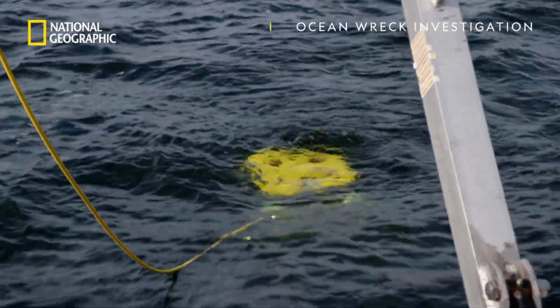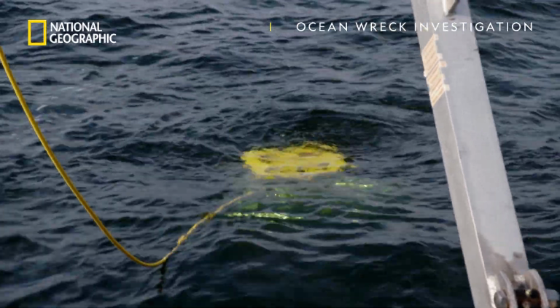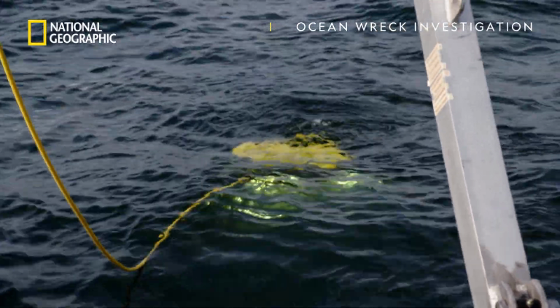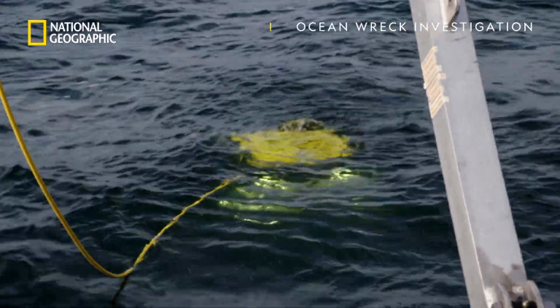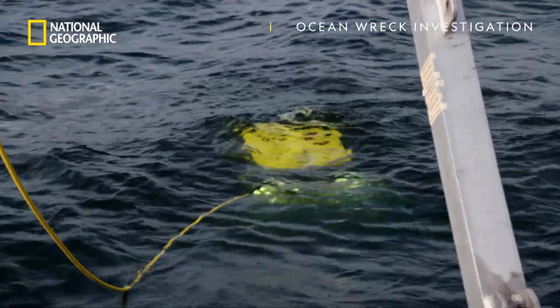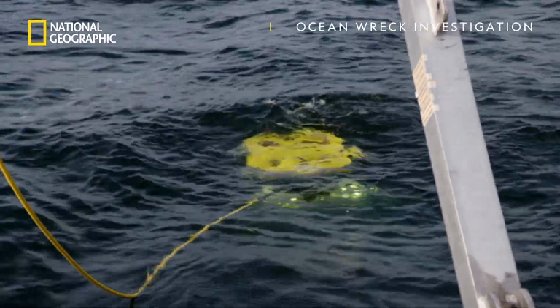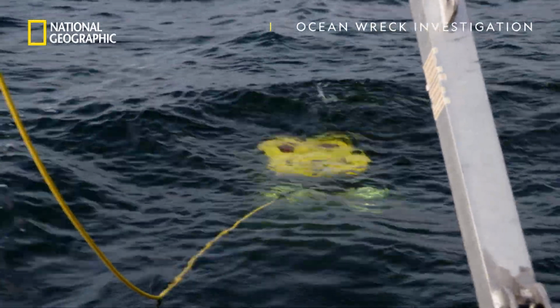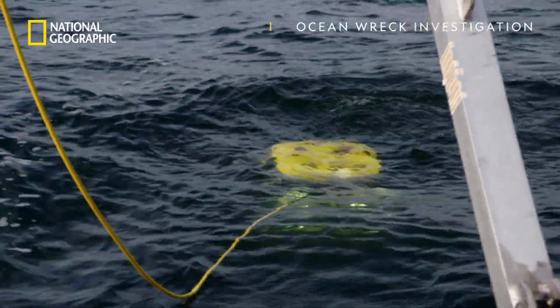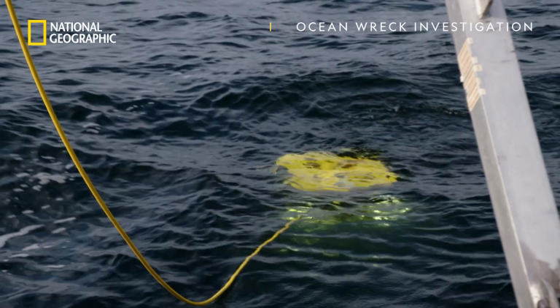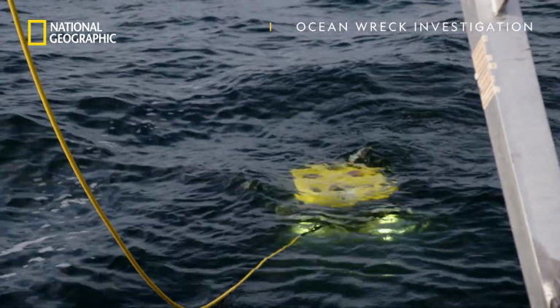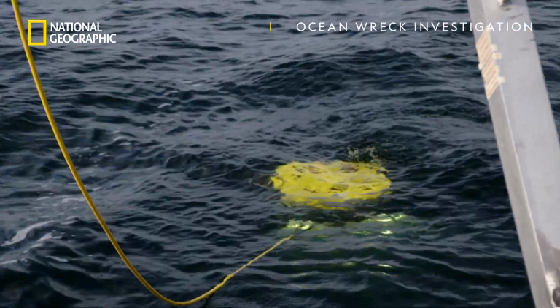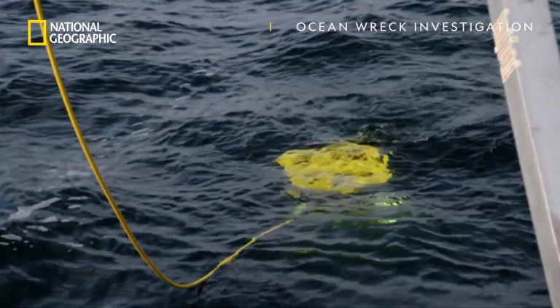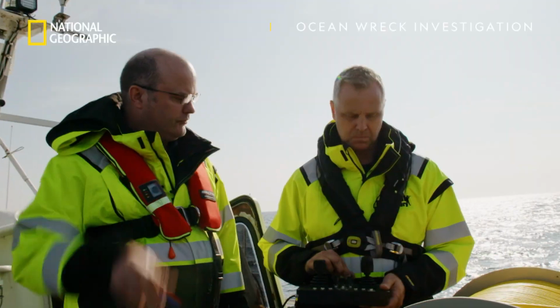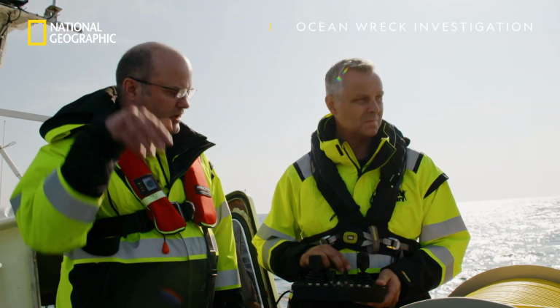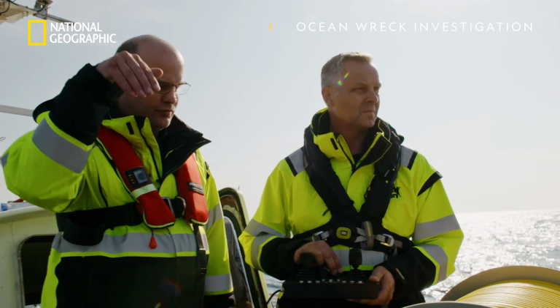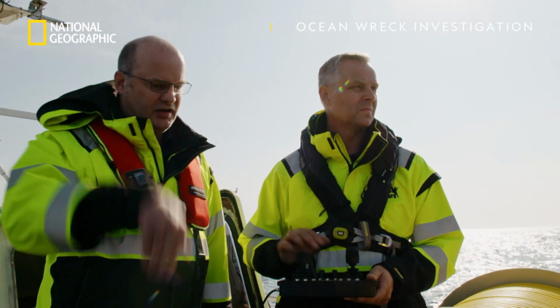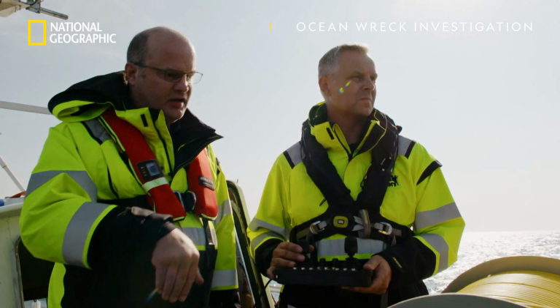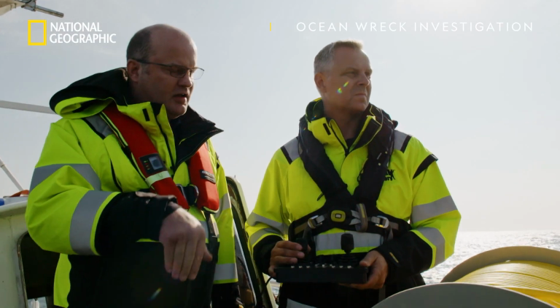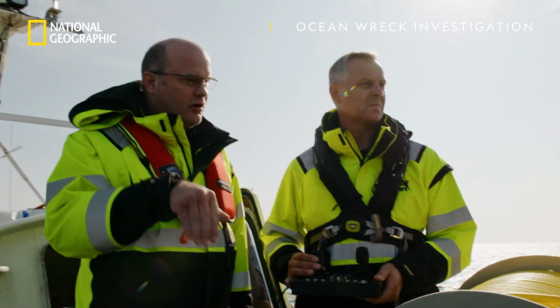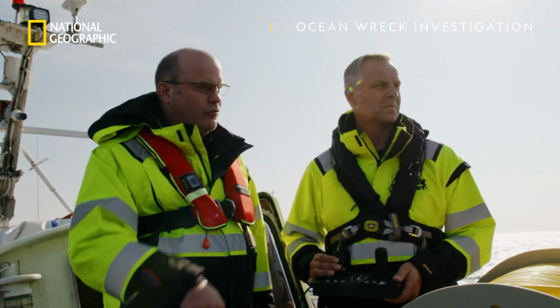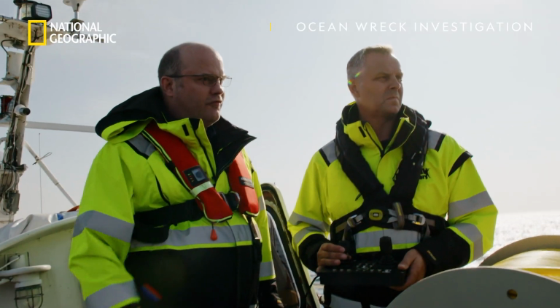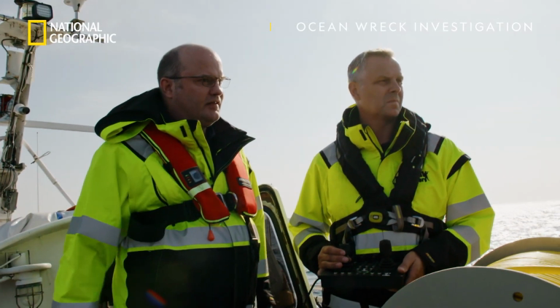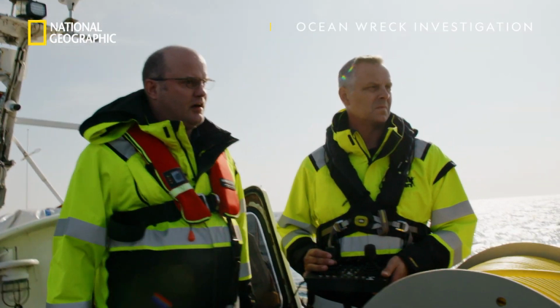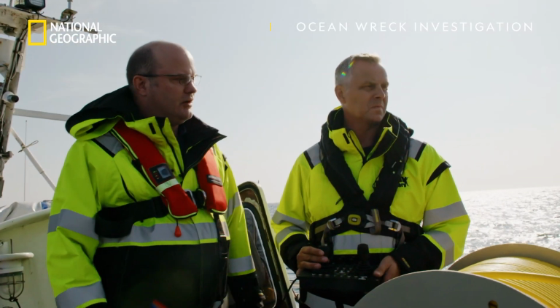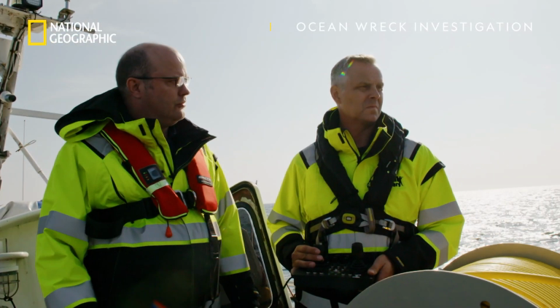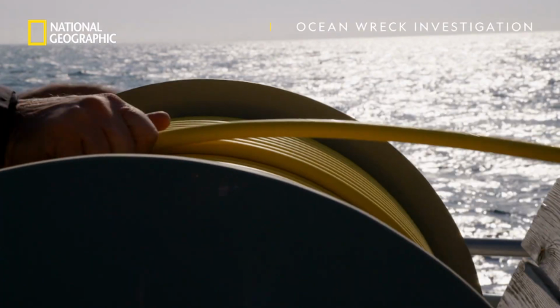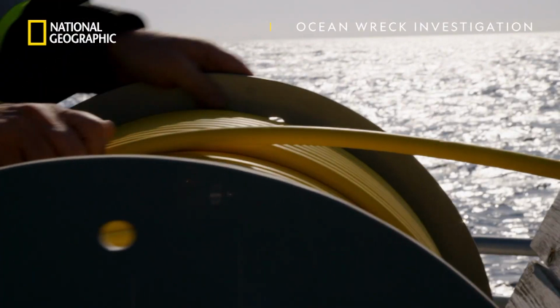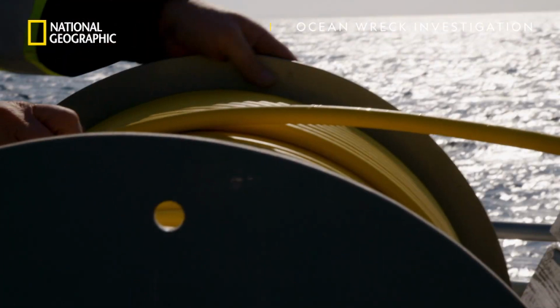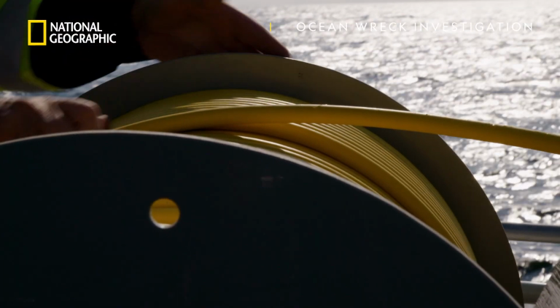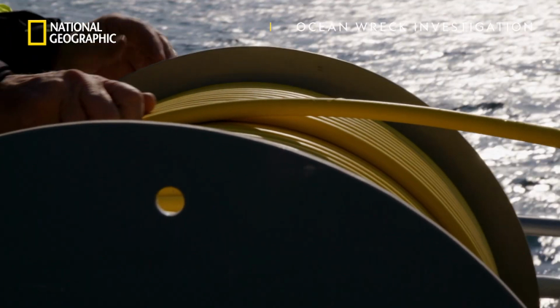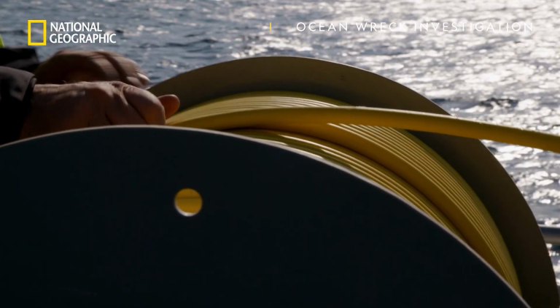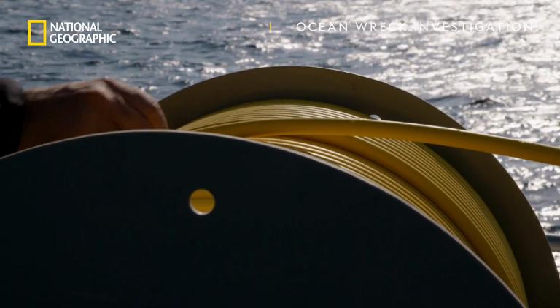We're drifting at two or three miles per hour so we have to really go fast down now and try to hit the wreck.